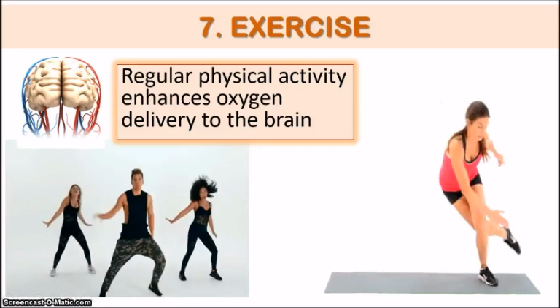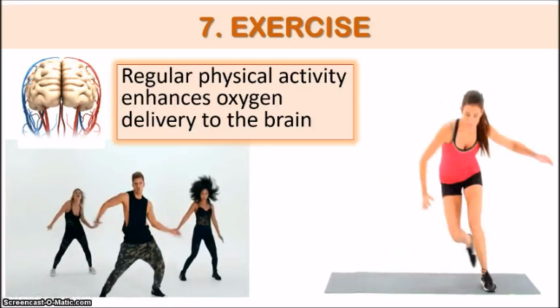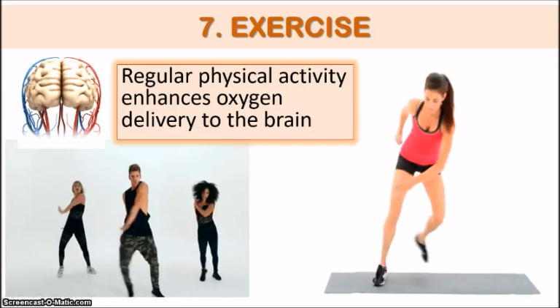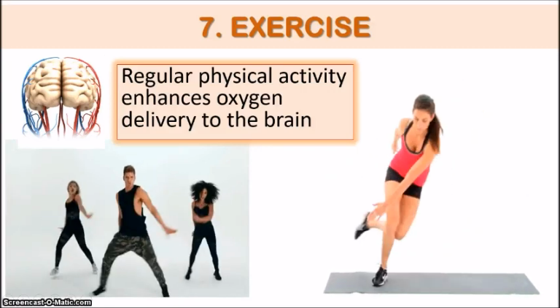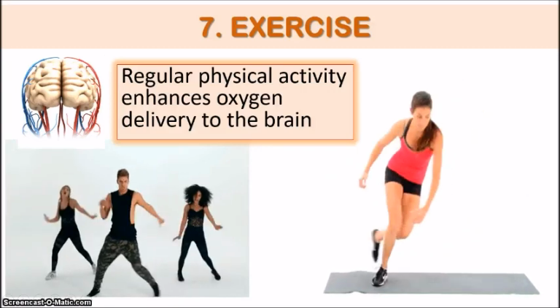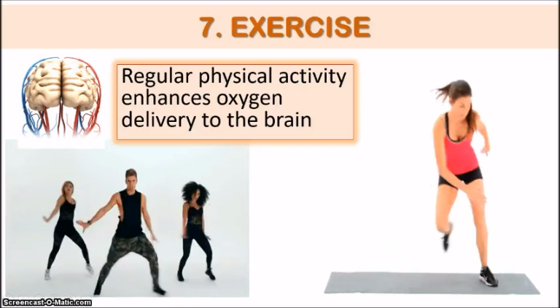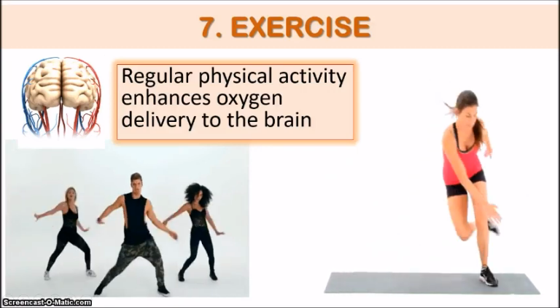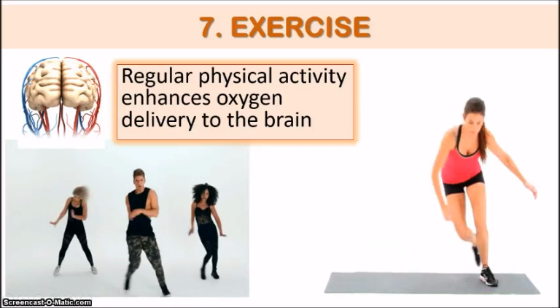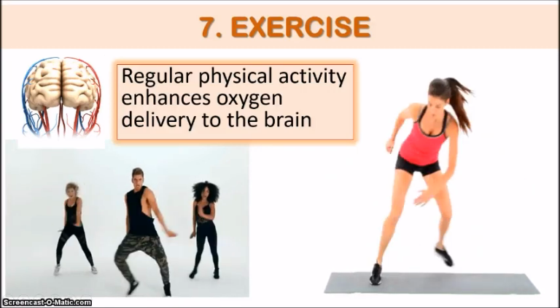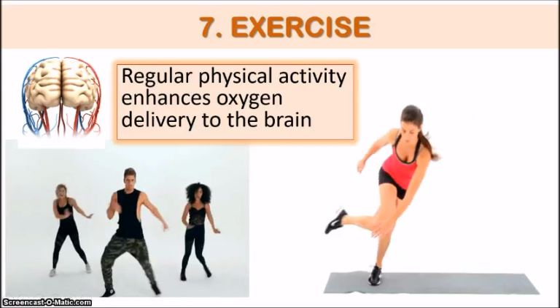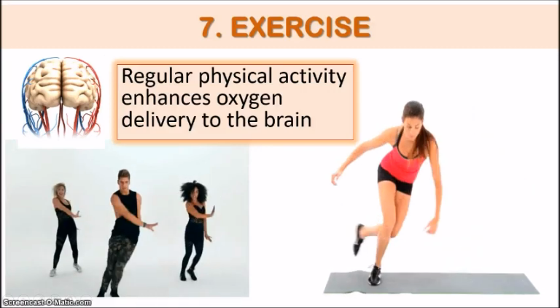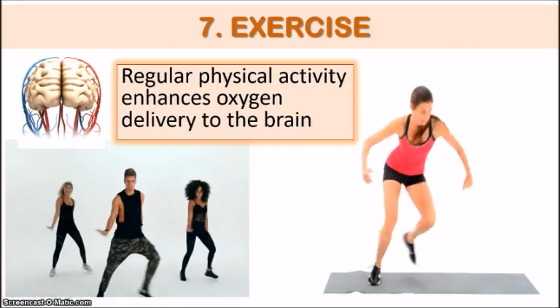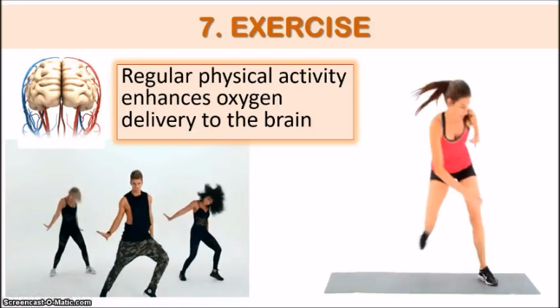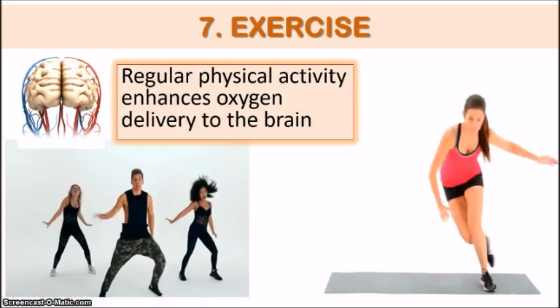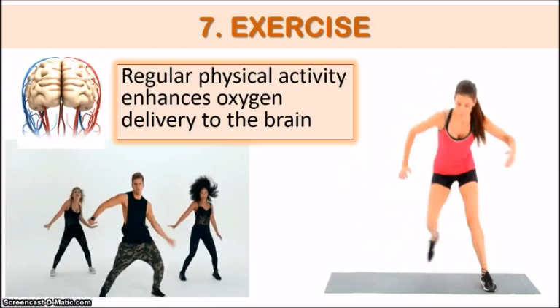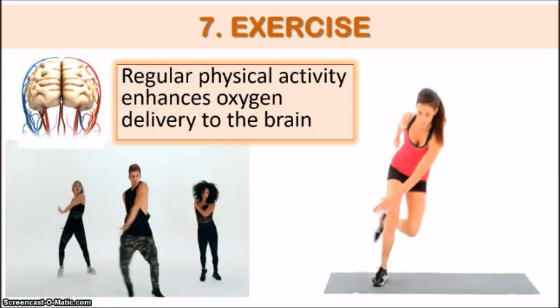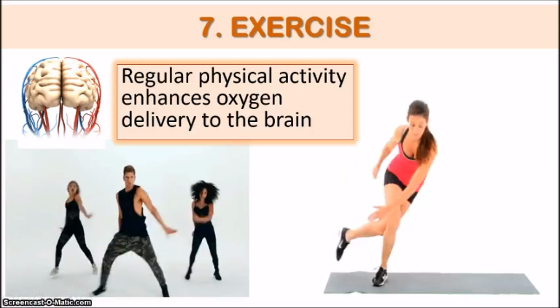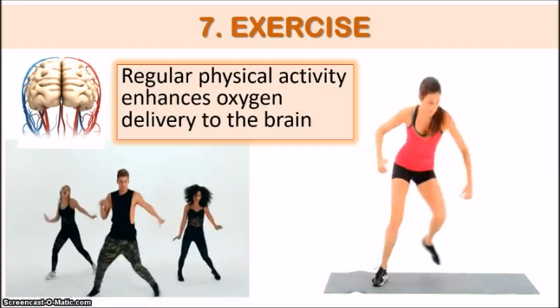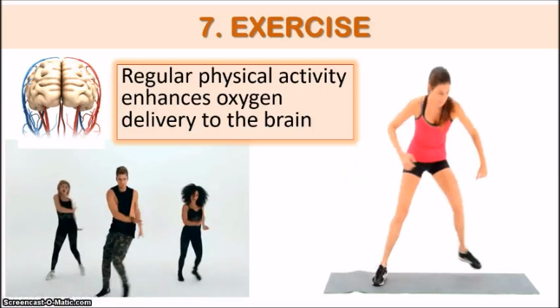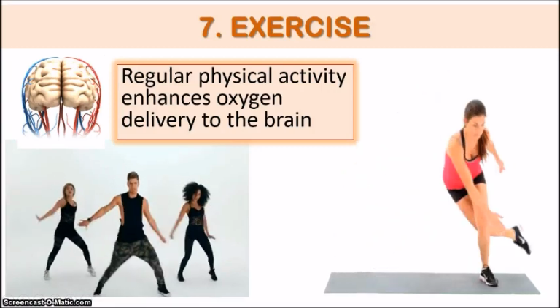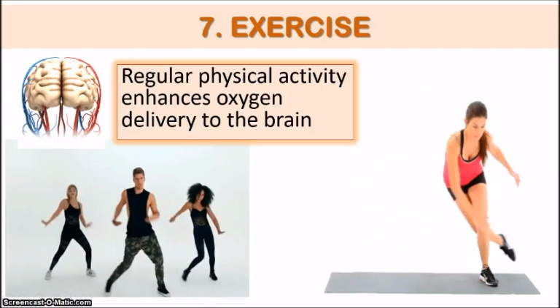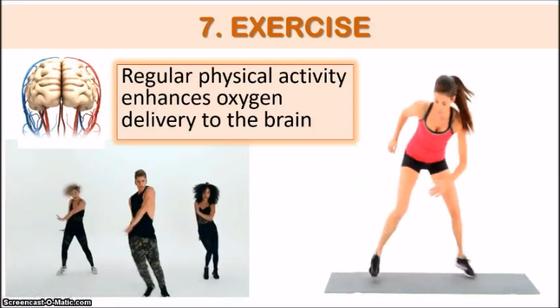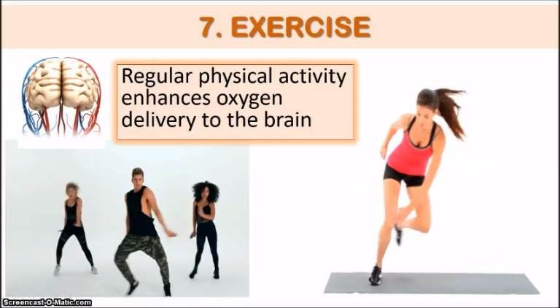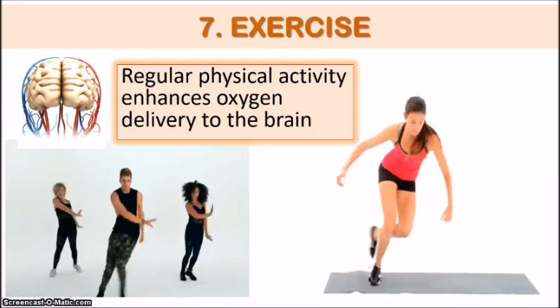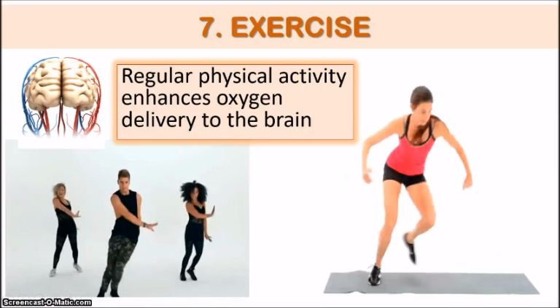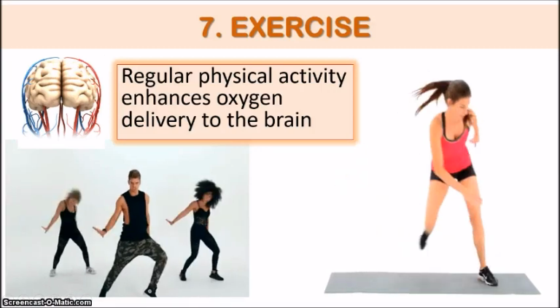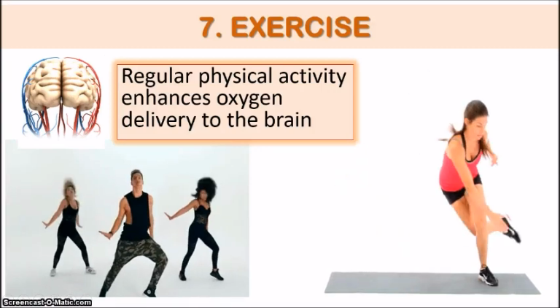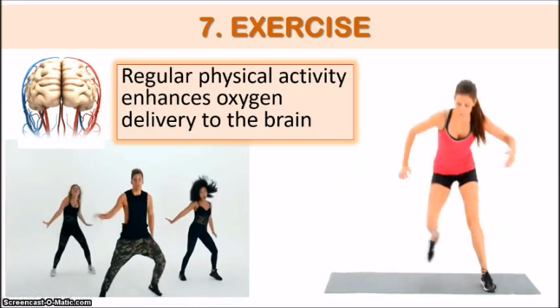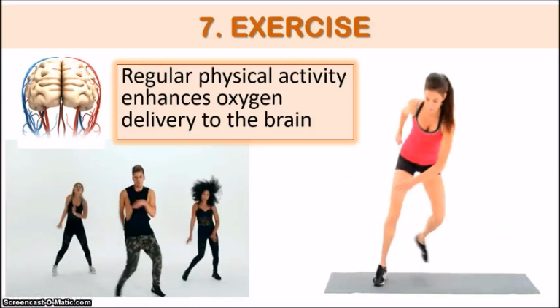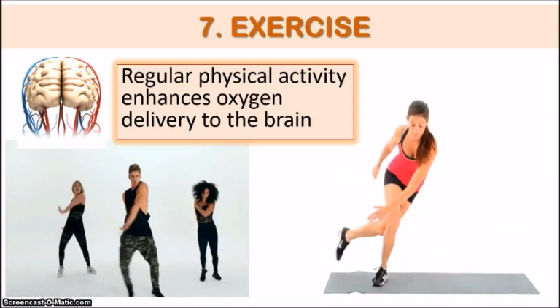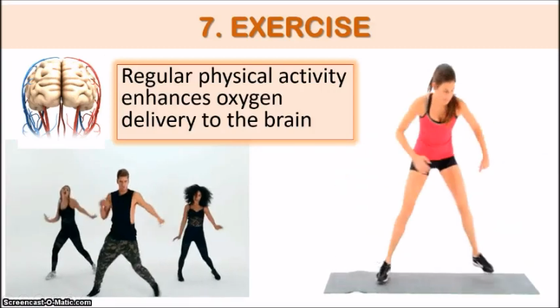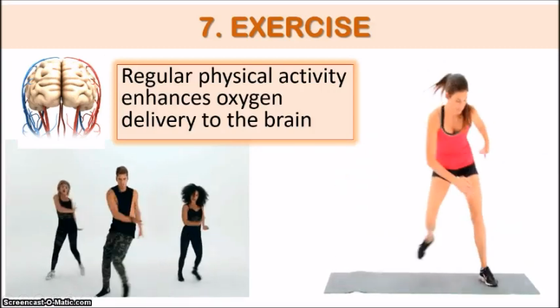So to improve our memory, we have to step up our exercise regime and get our hearts pumping to flow that blood to our brains.